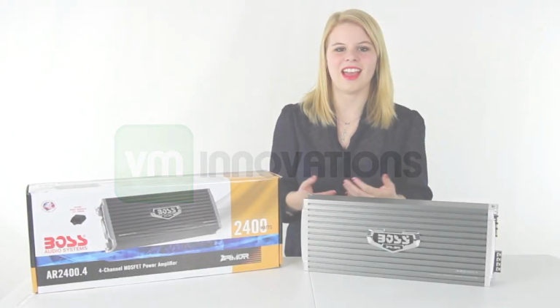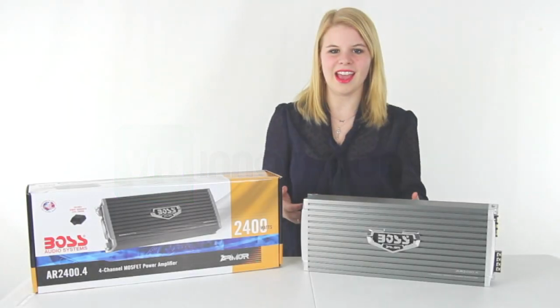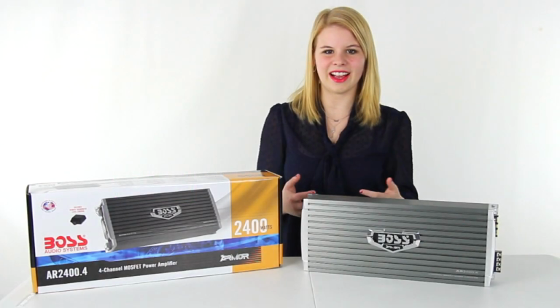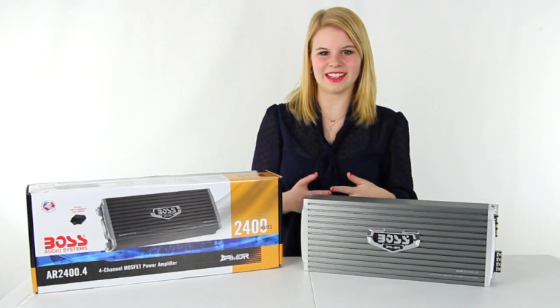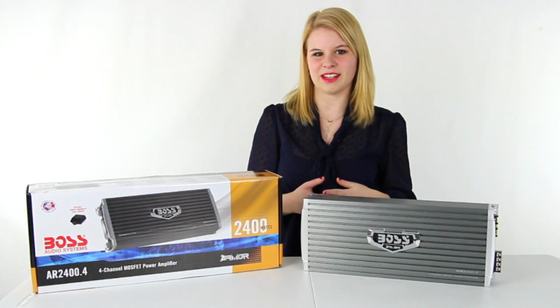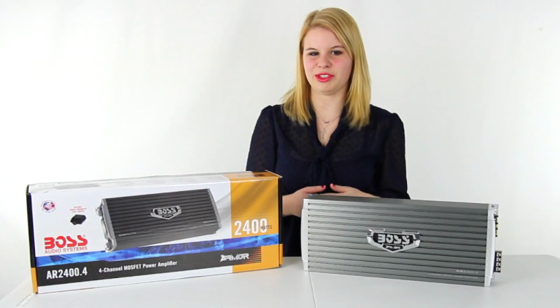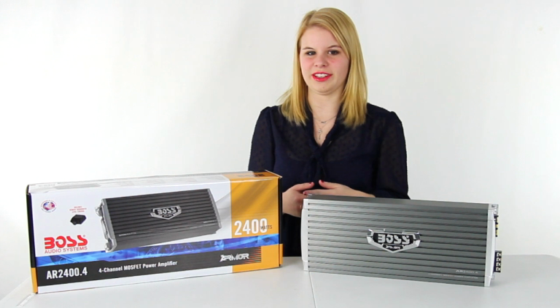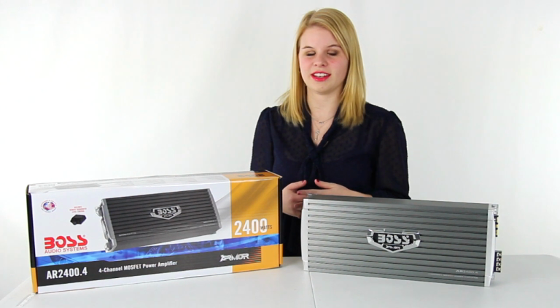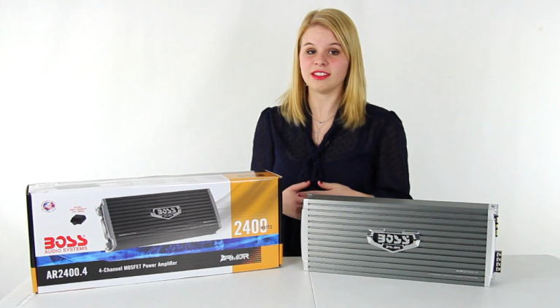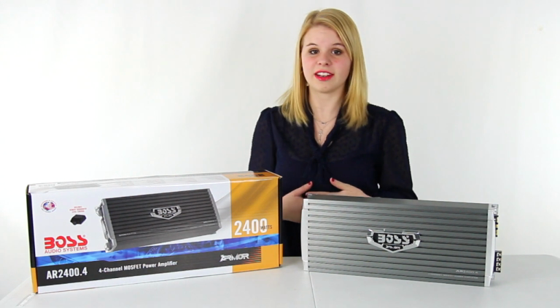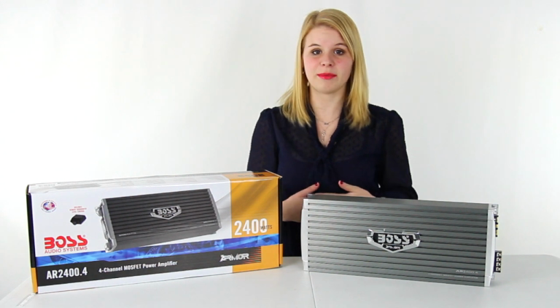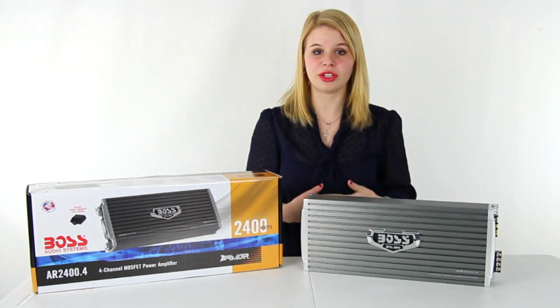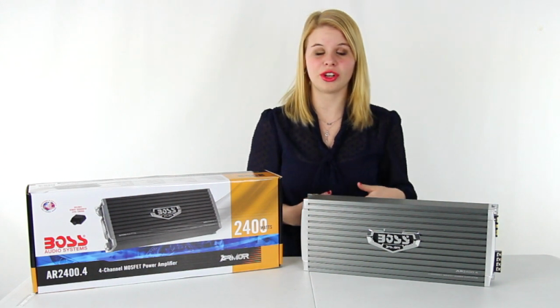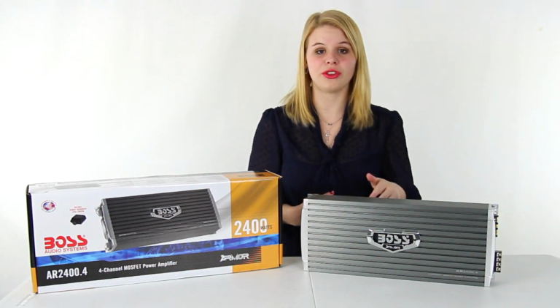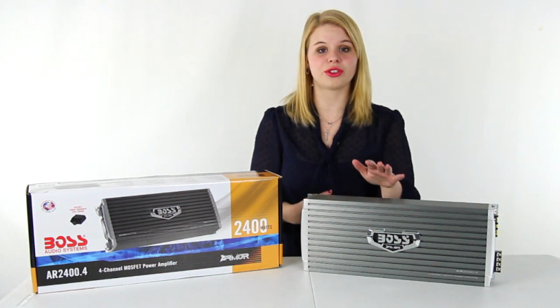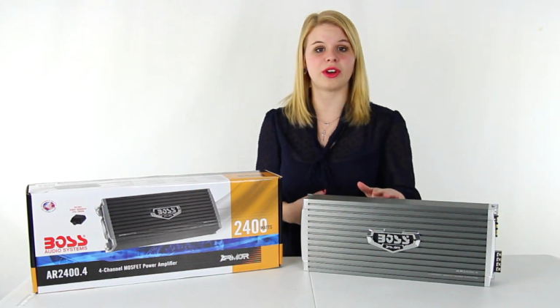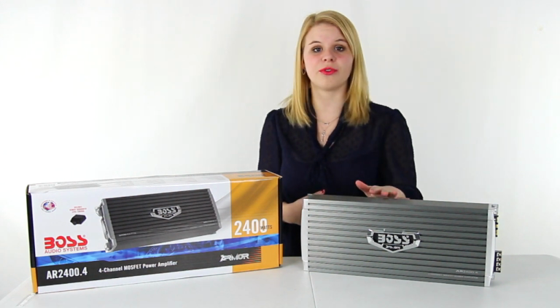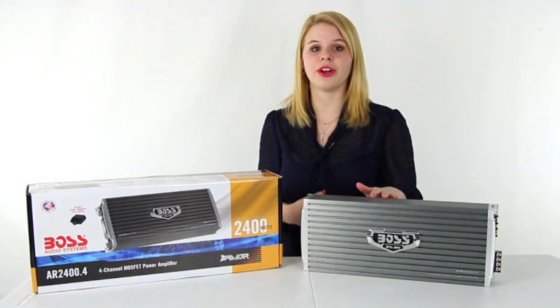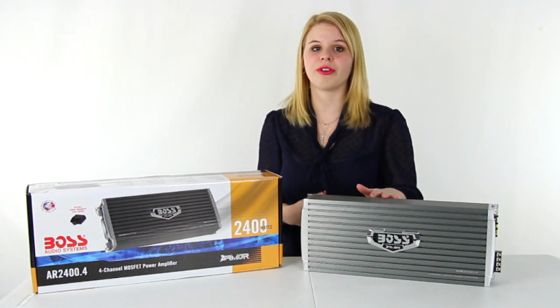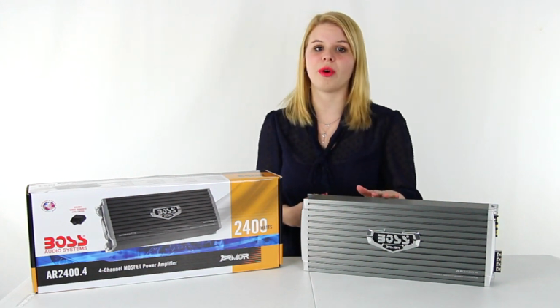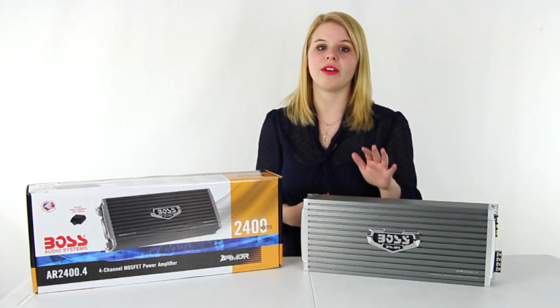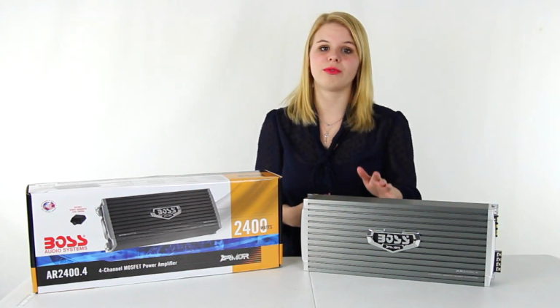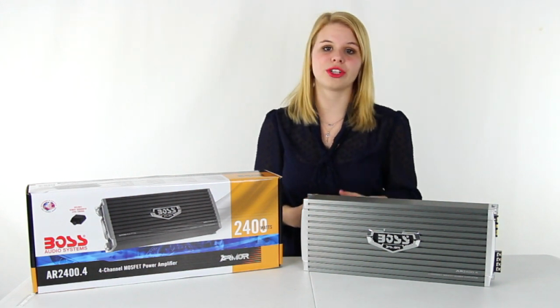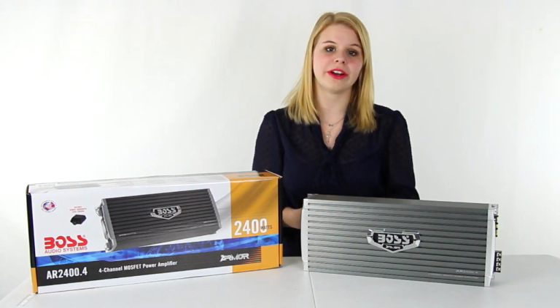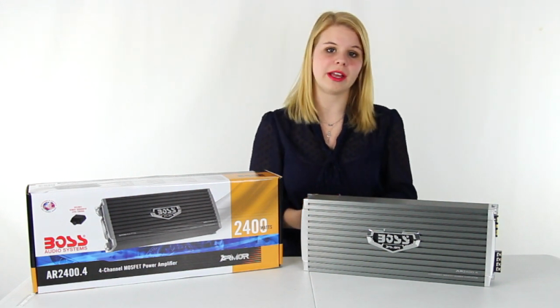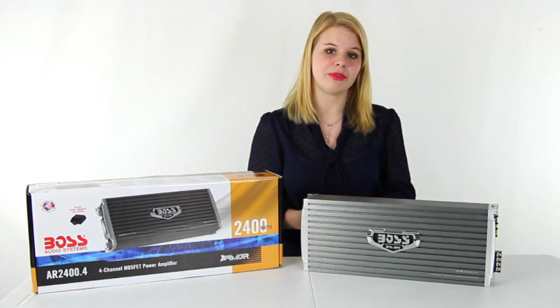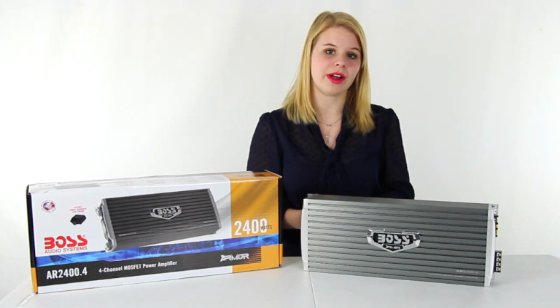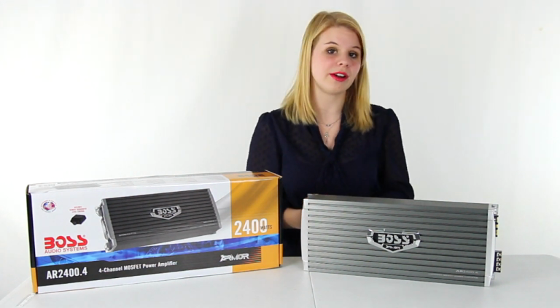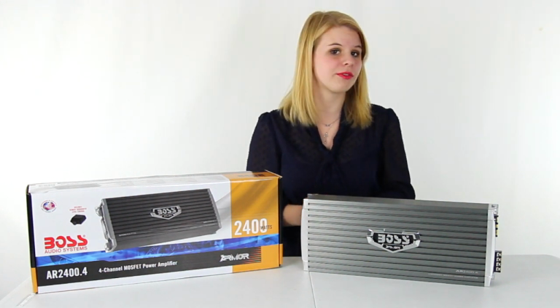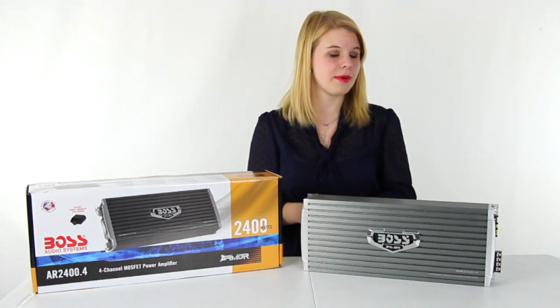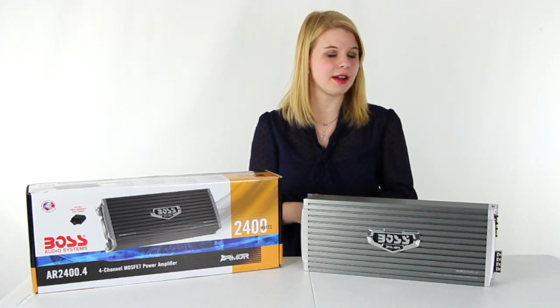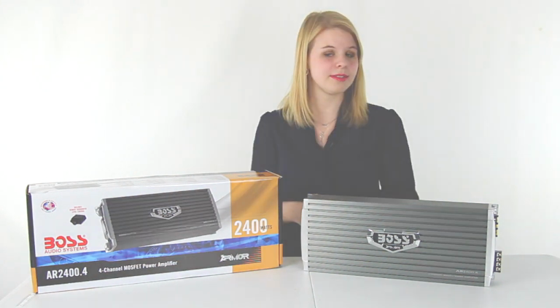Hey guys, I'm Shanley. Today I'm going to show you this 2400 watt 4 channel amplifier from Boss.